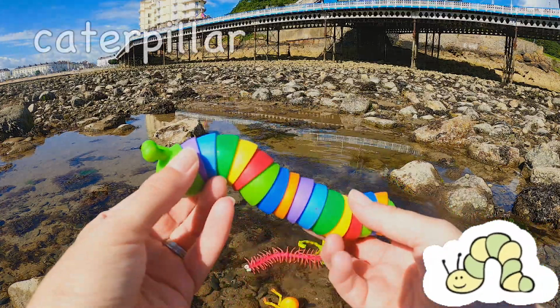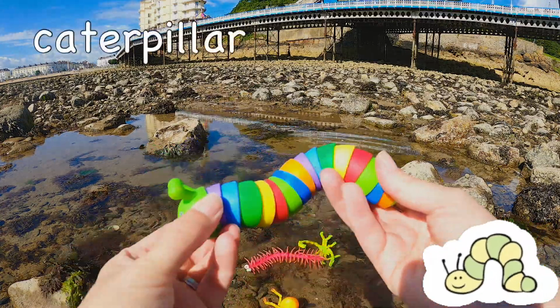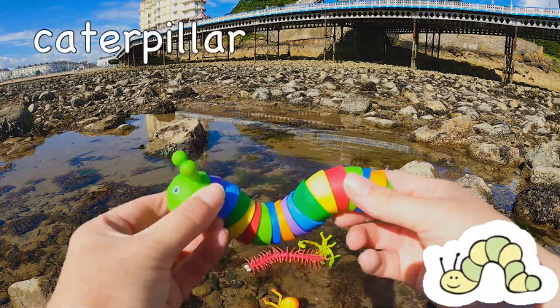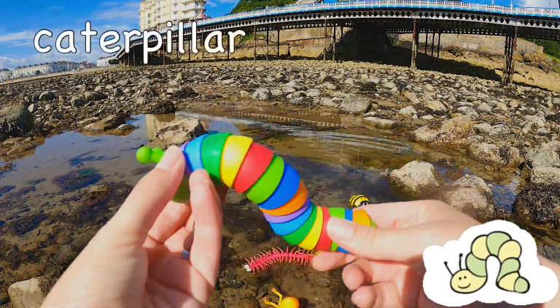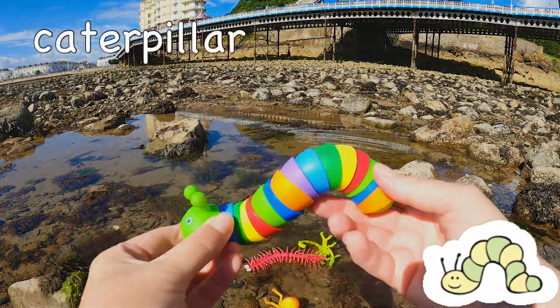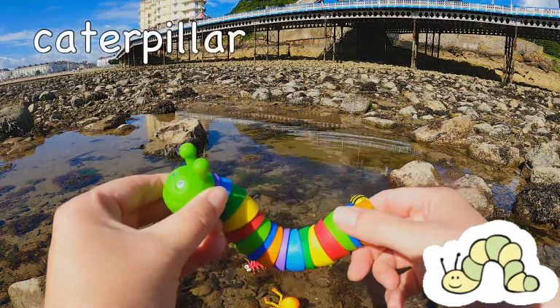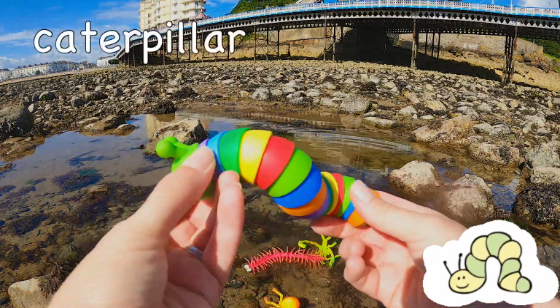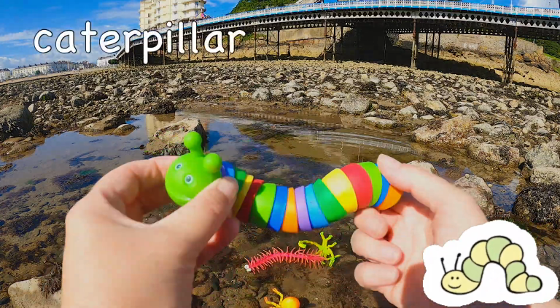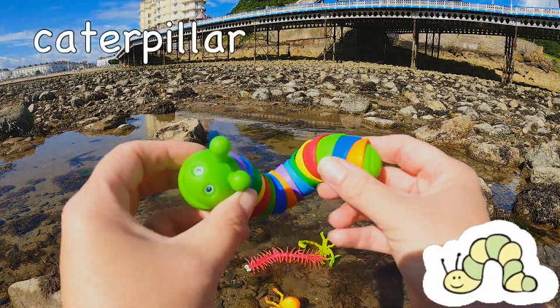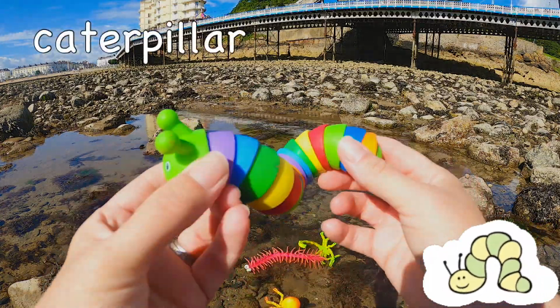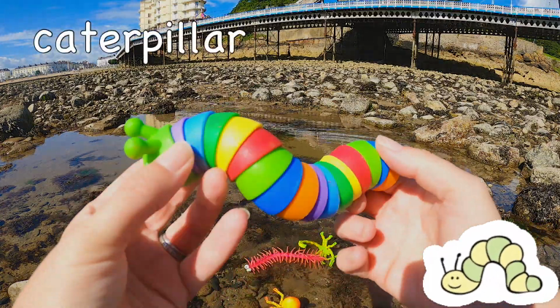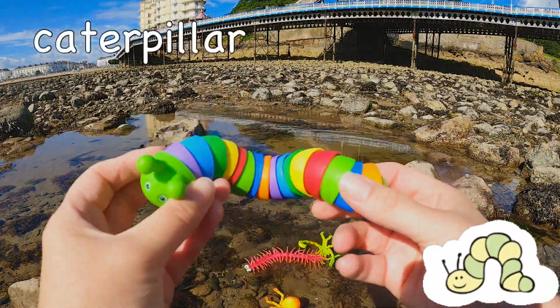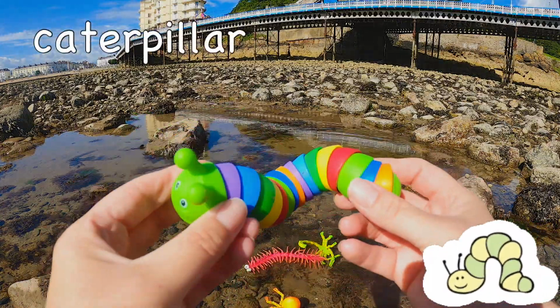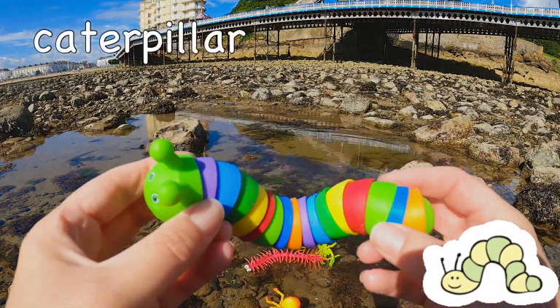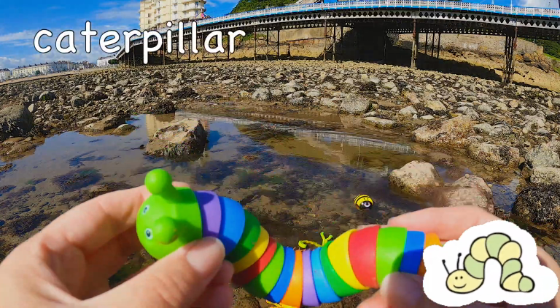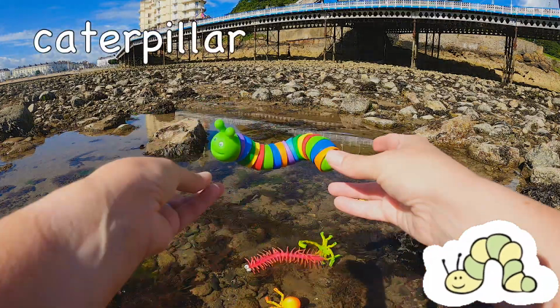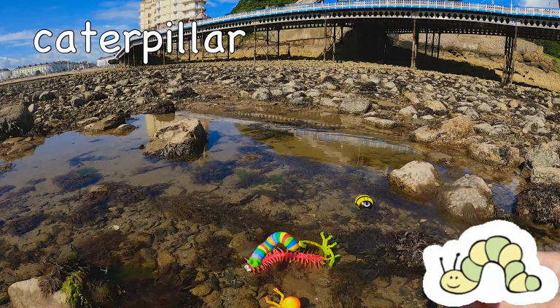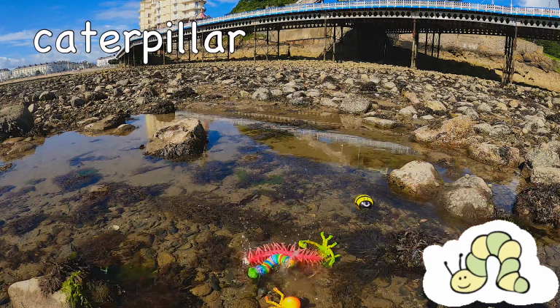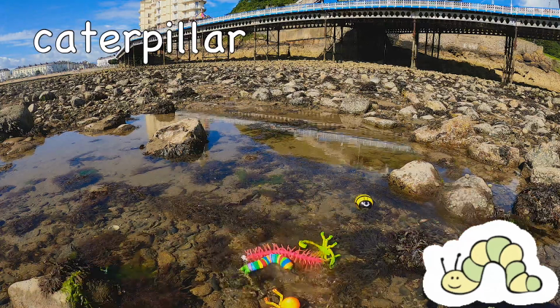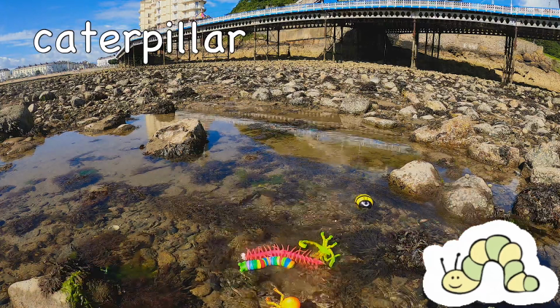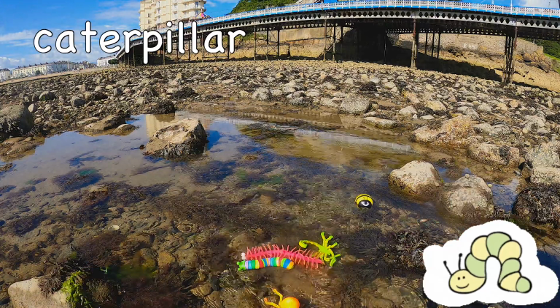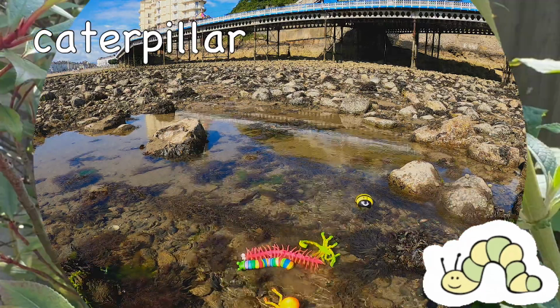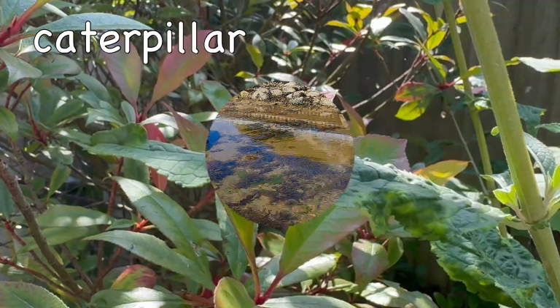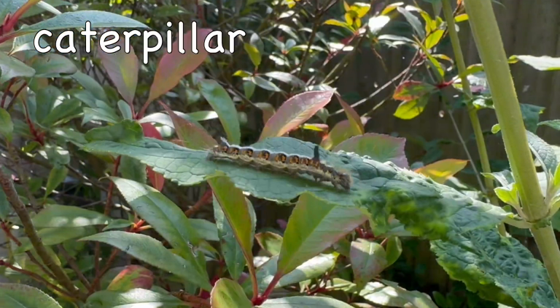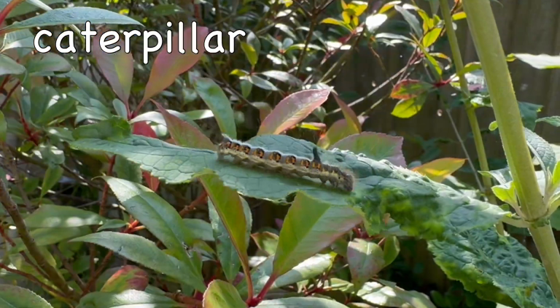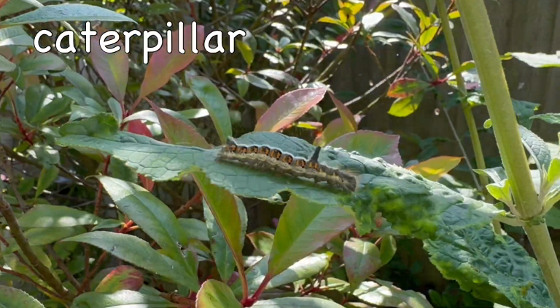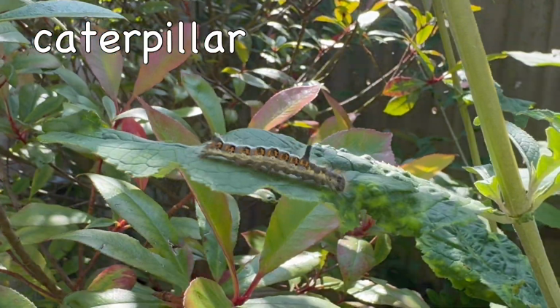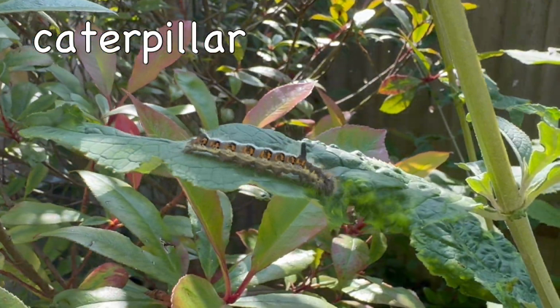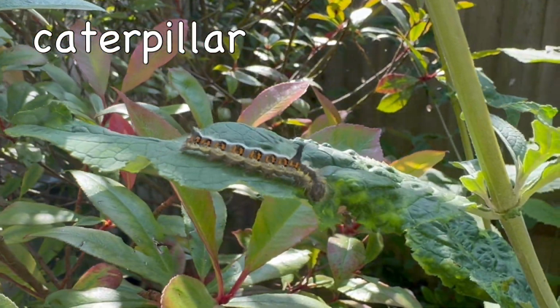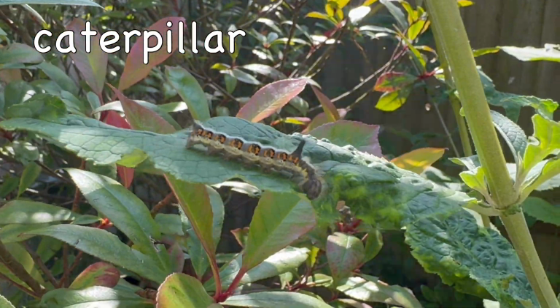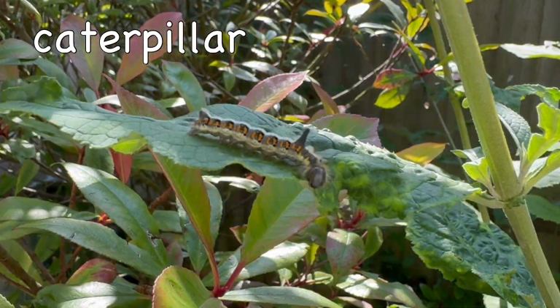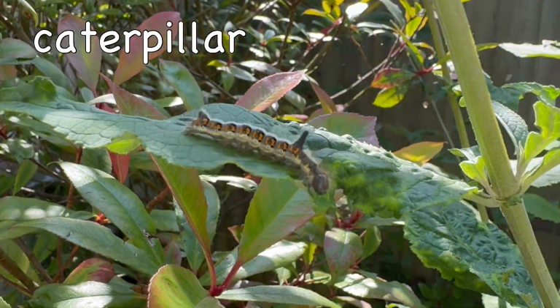Caterpillar! Caterpillars don't have lungs!